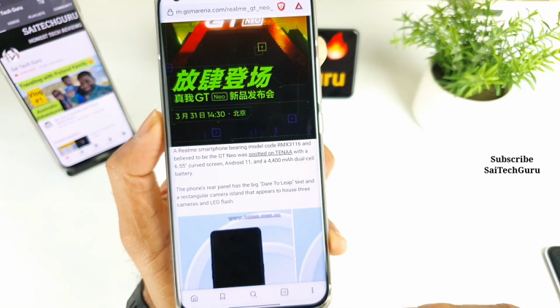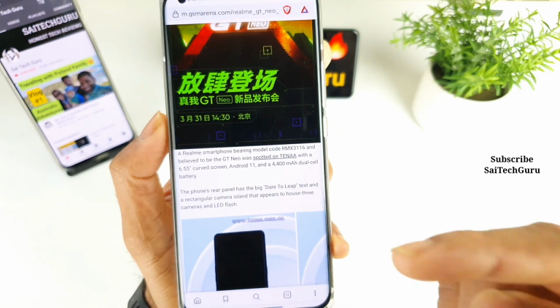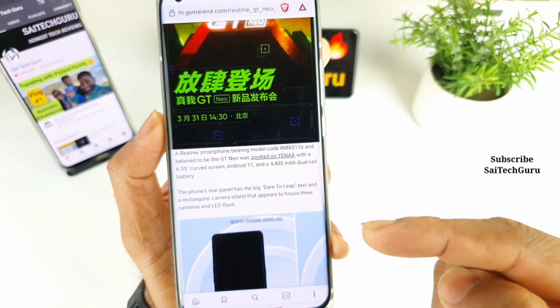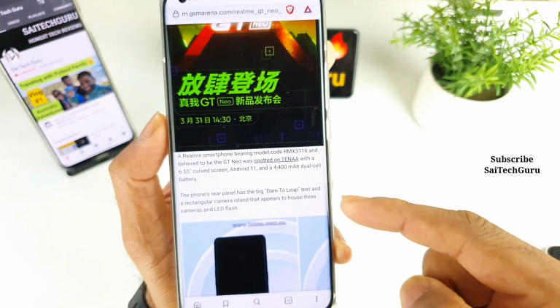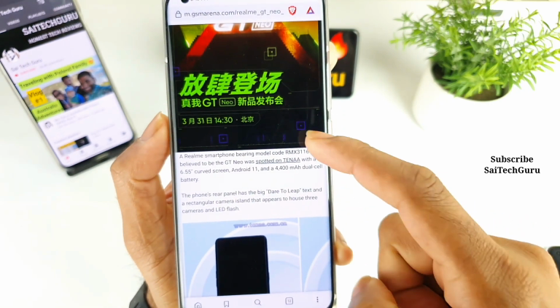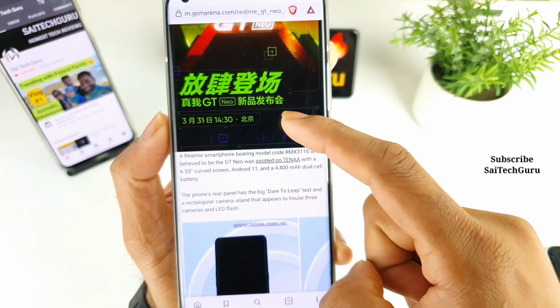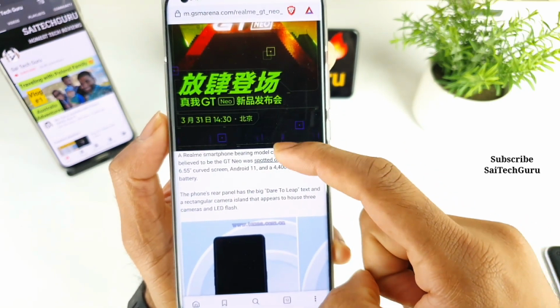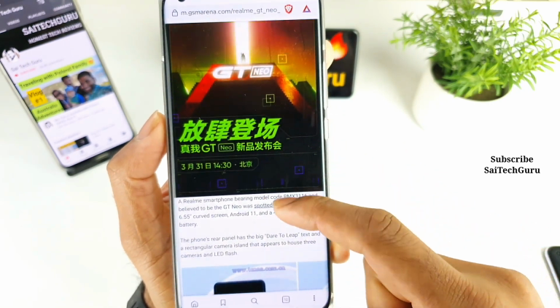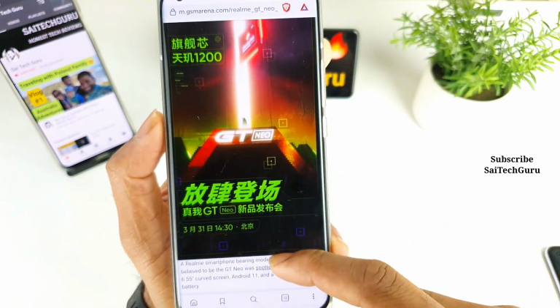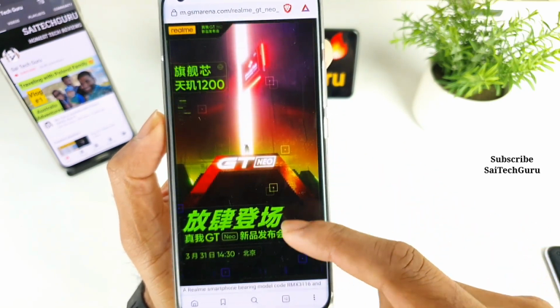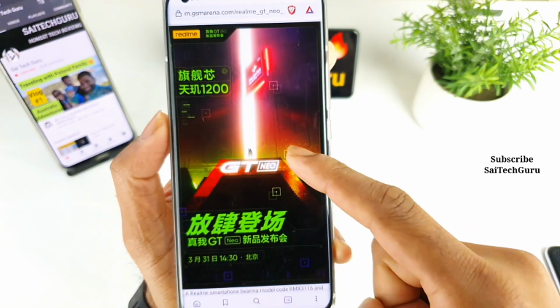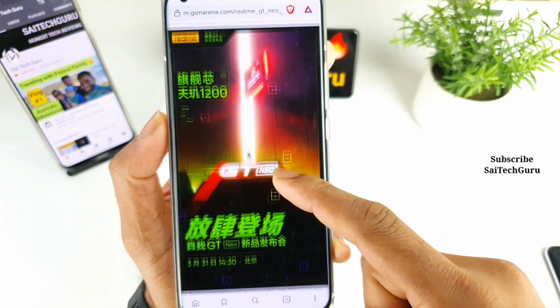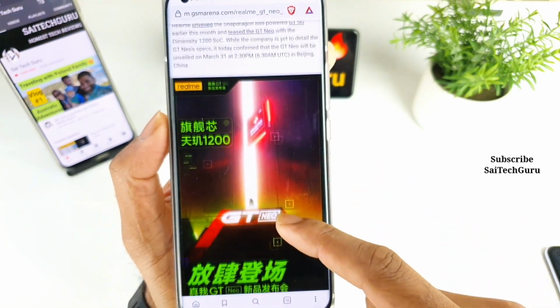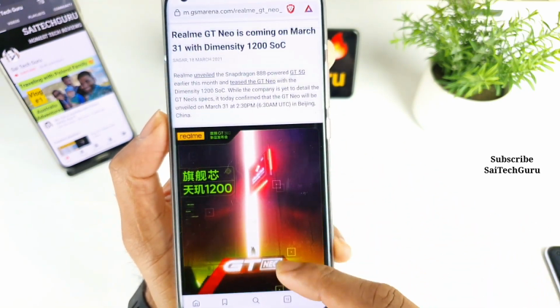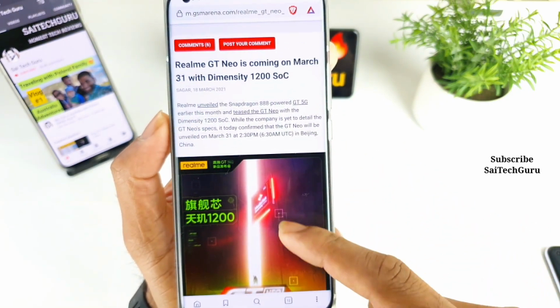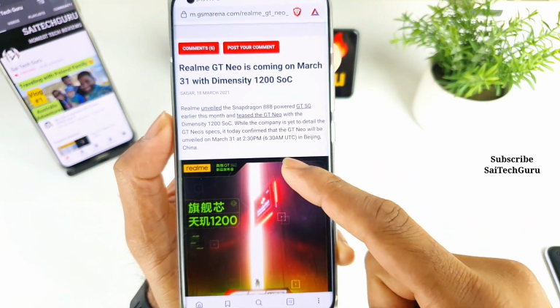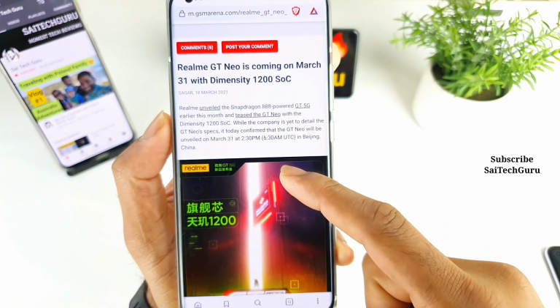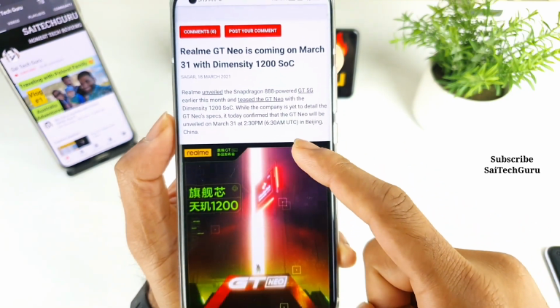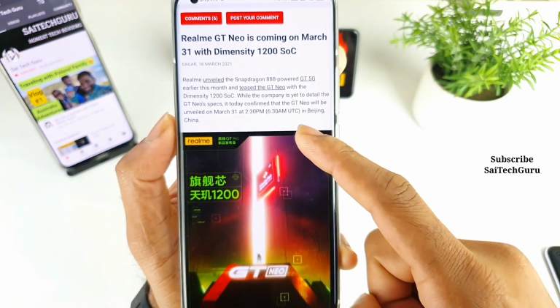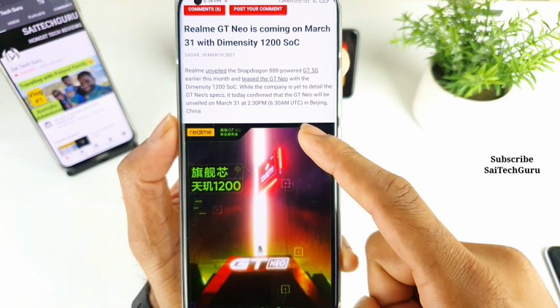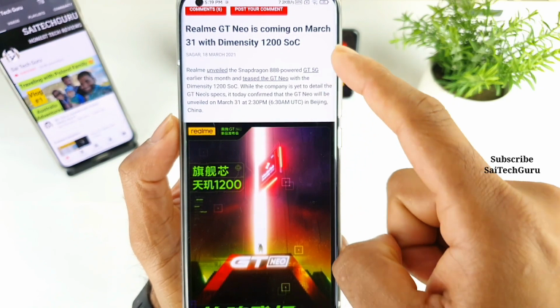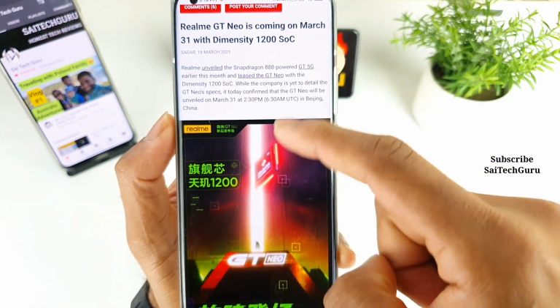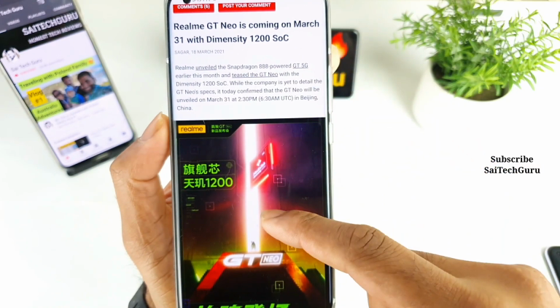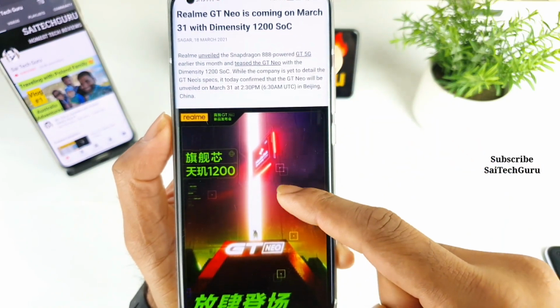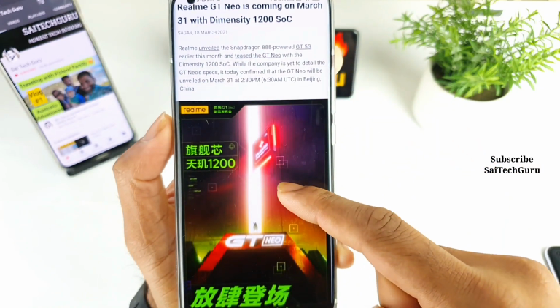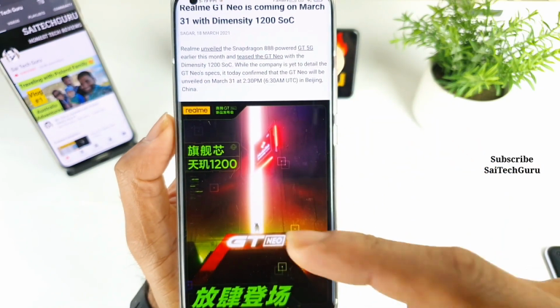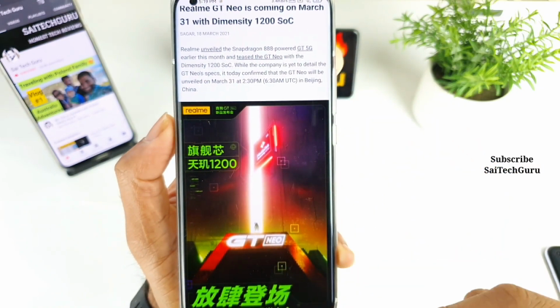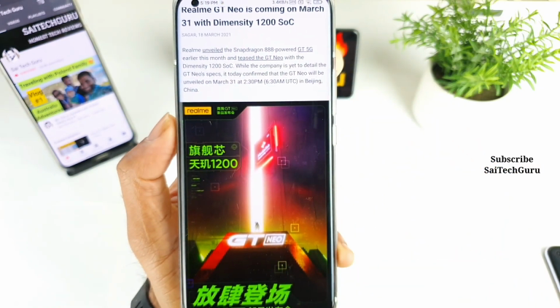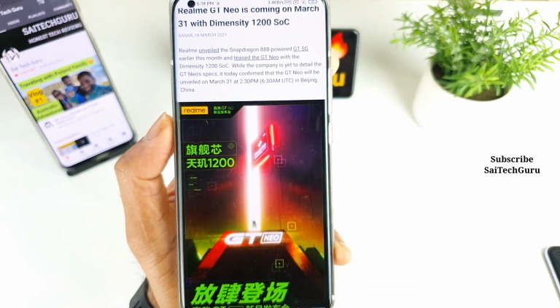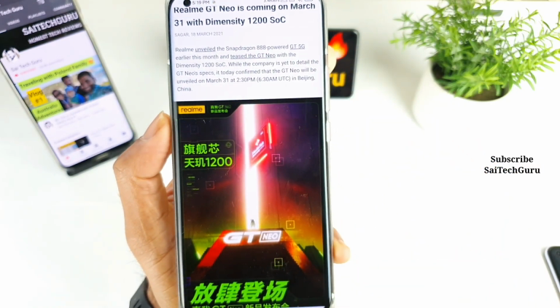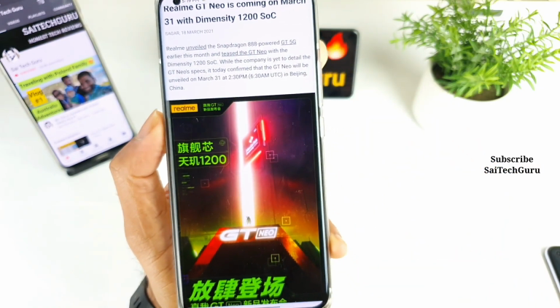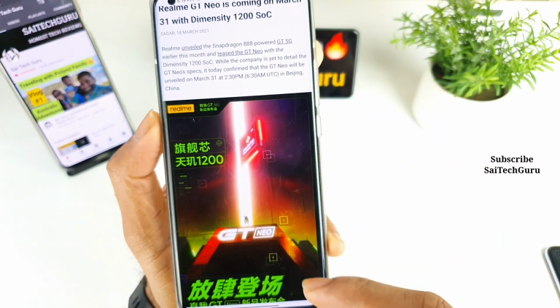This phone is going to get launched on the 31st of March, as you can see. So March 31st, the phone will be getting launched.